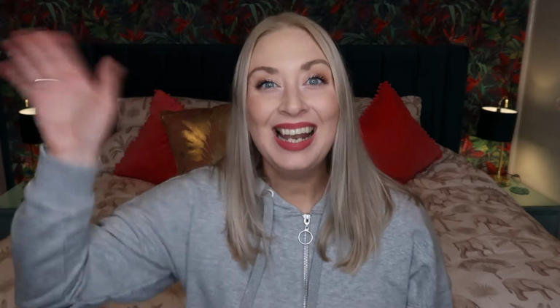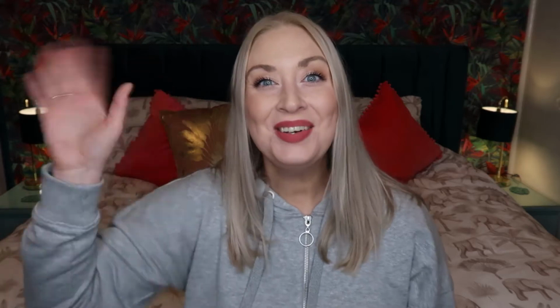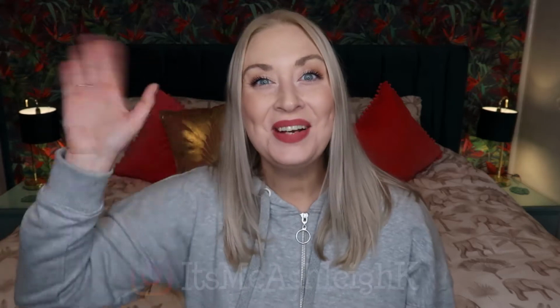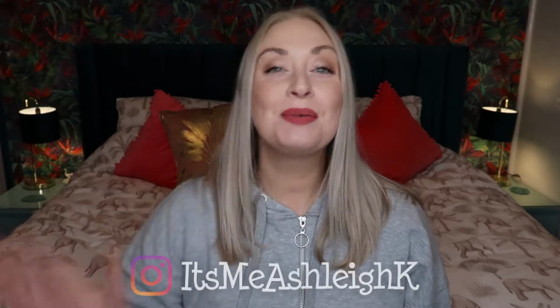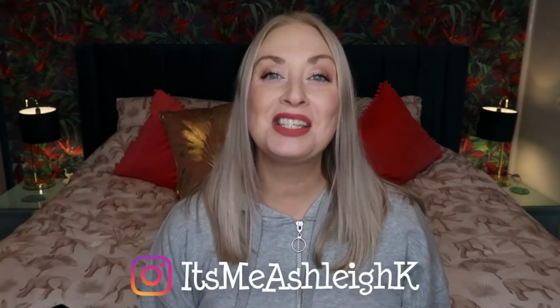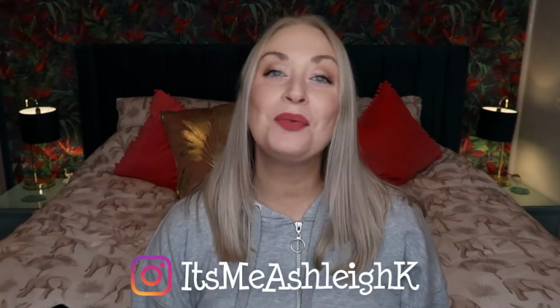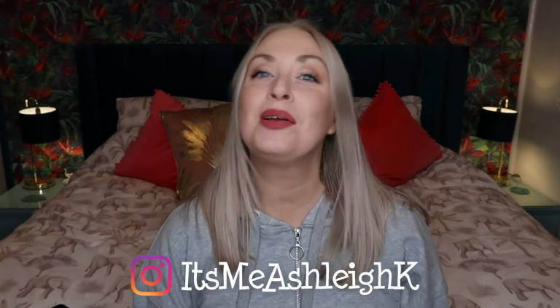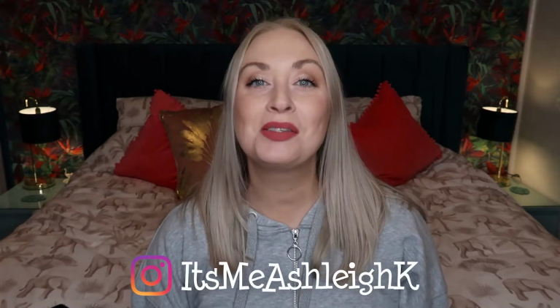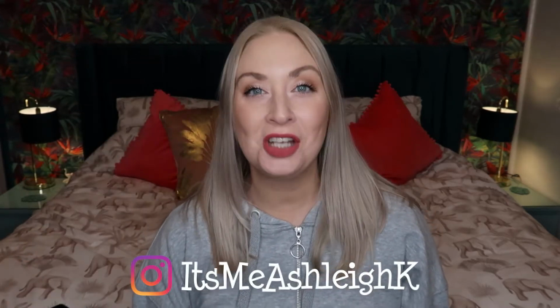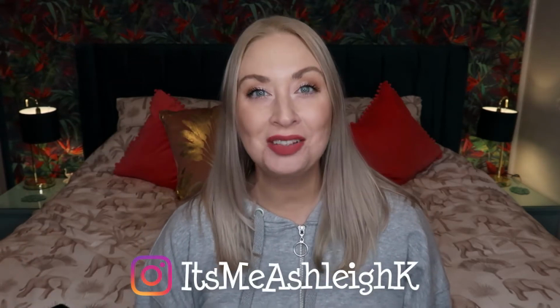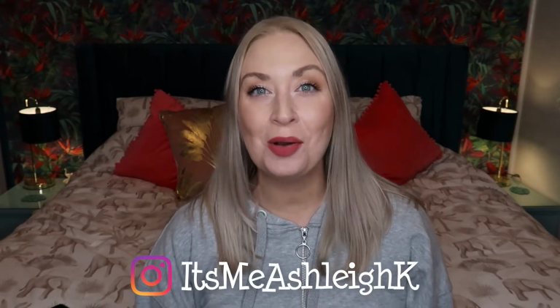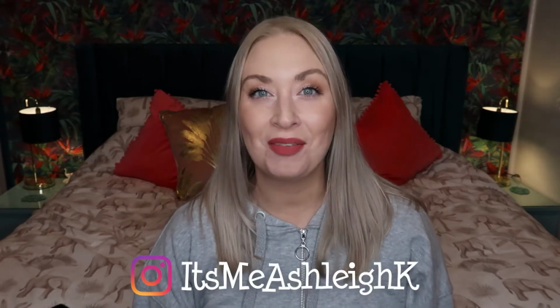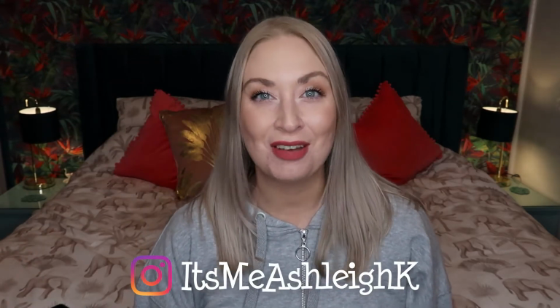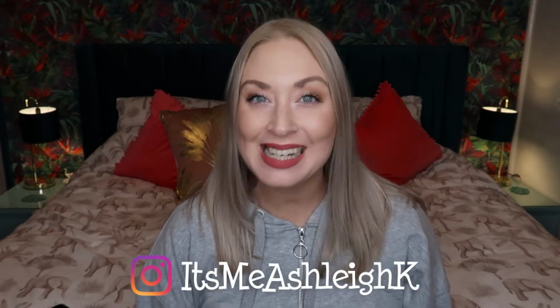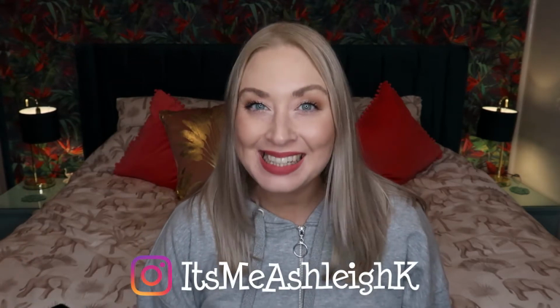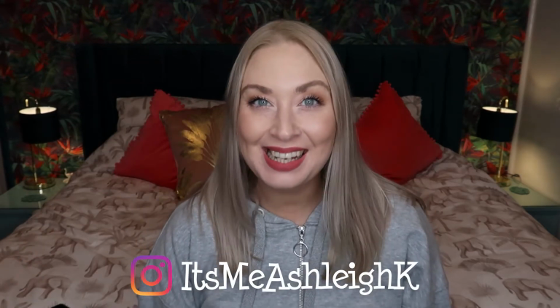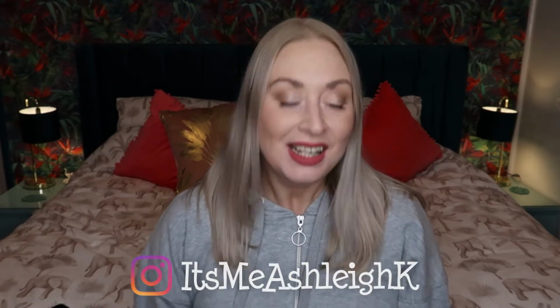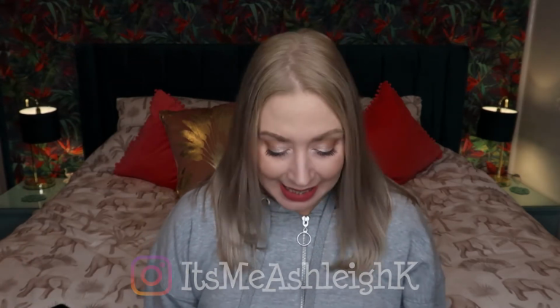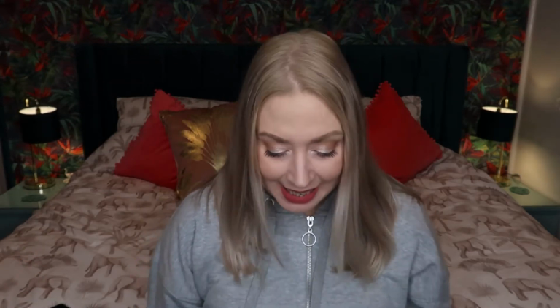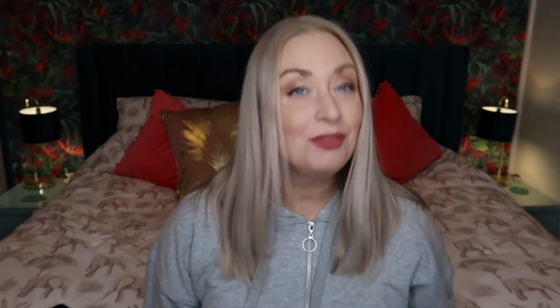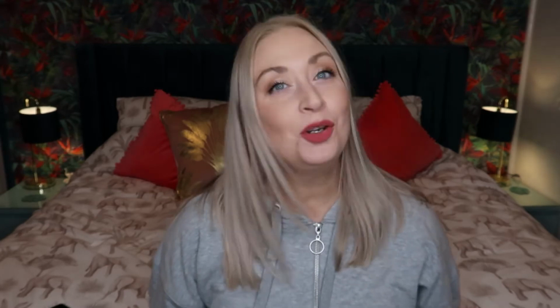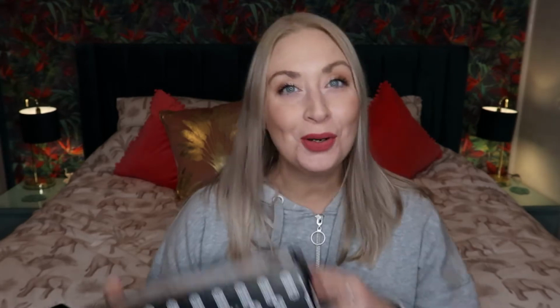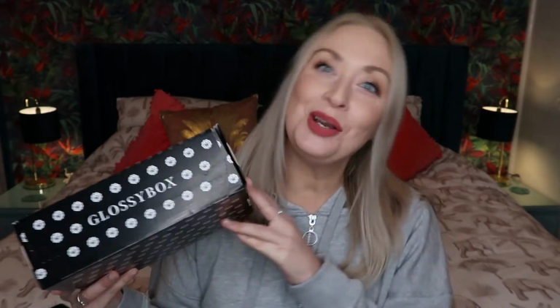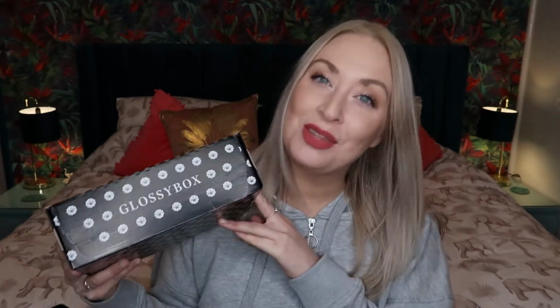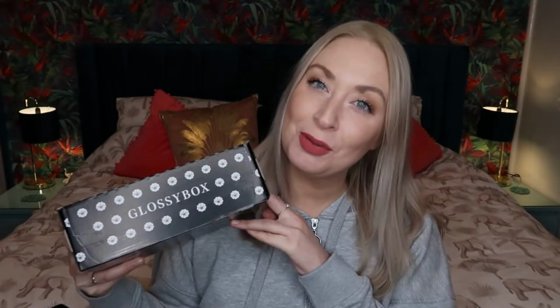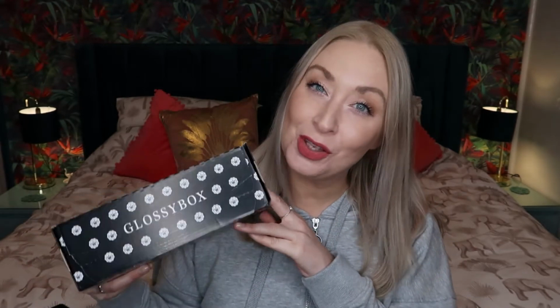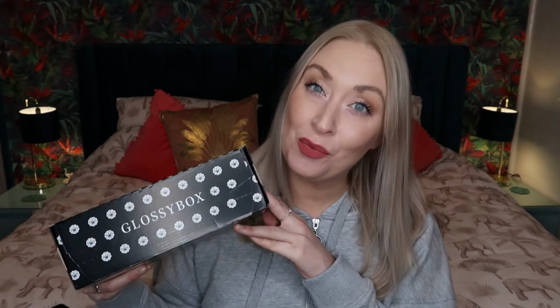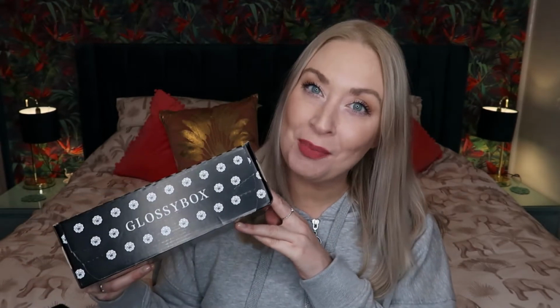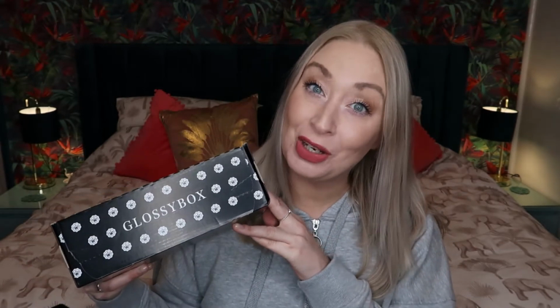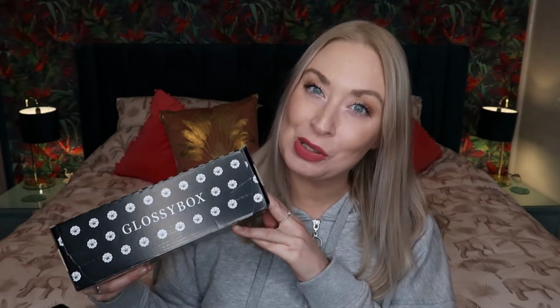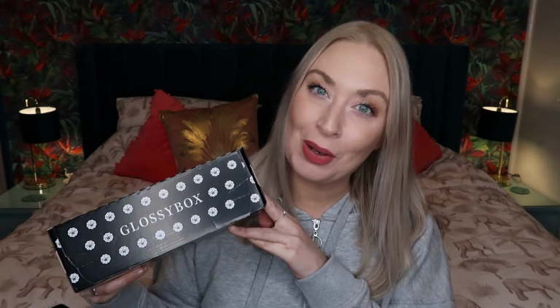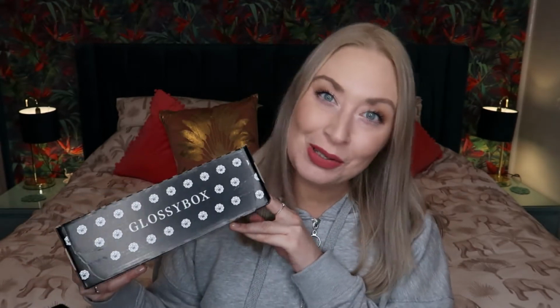Hello, it's me Ashley and welcome back to my channel. I hope you're having a fantastic day today. I've got an unboxing of this month's November Glossy Box.